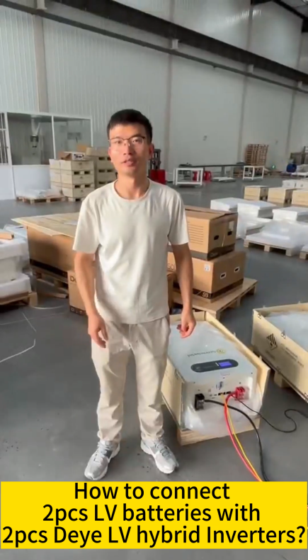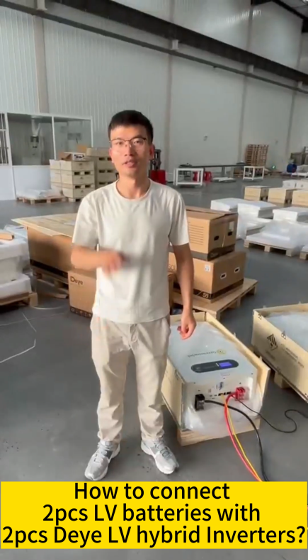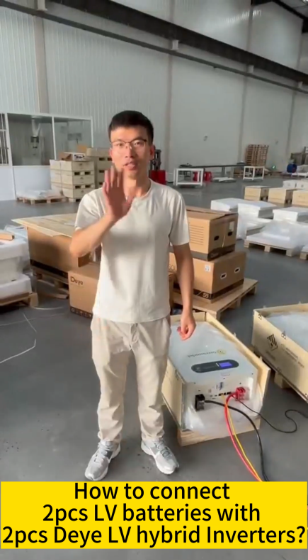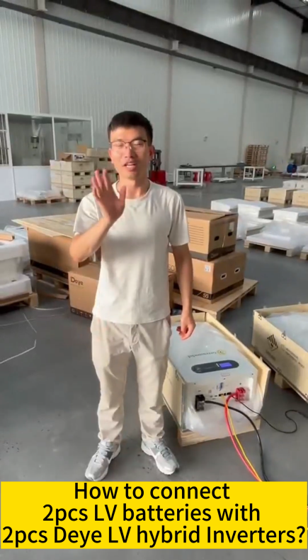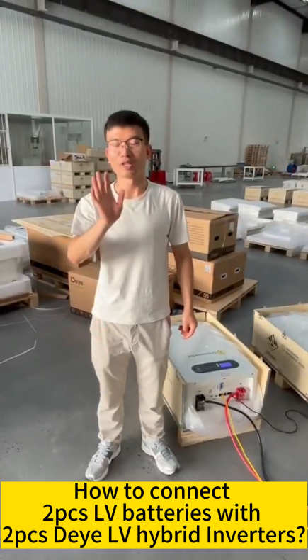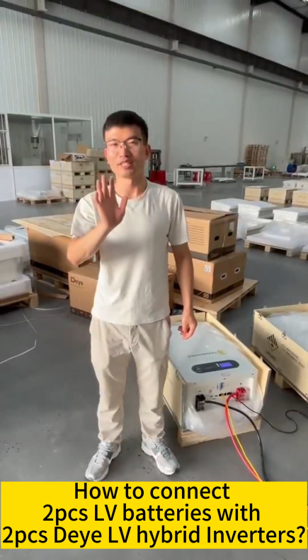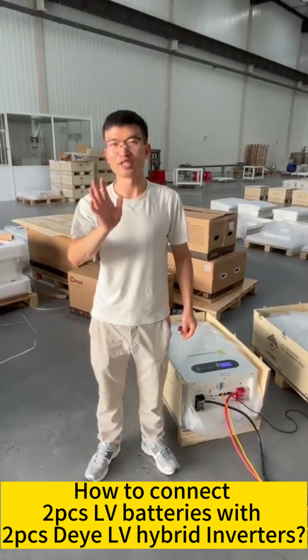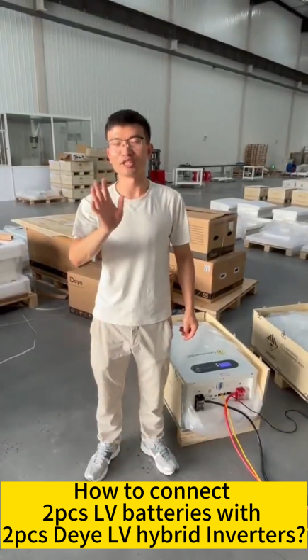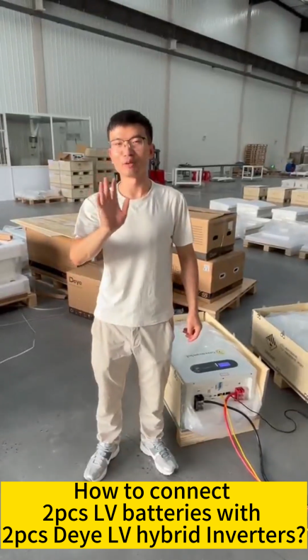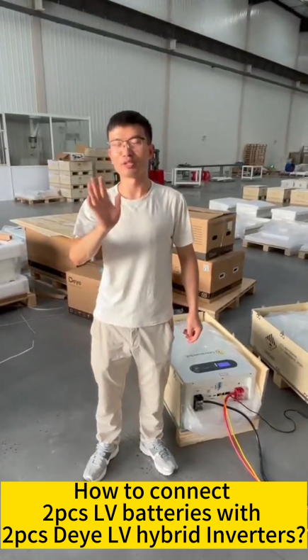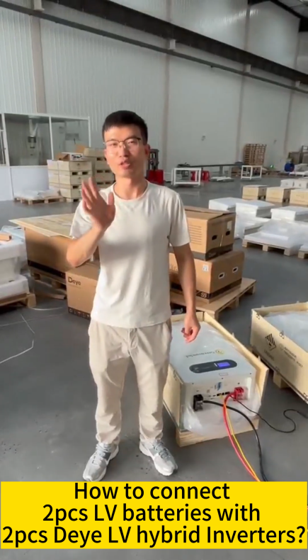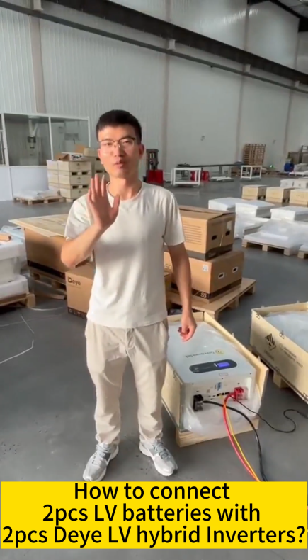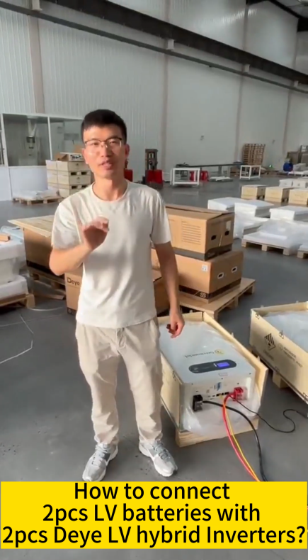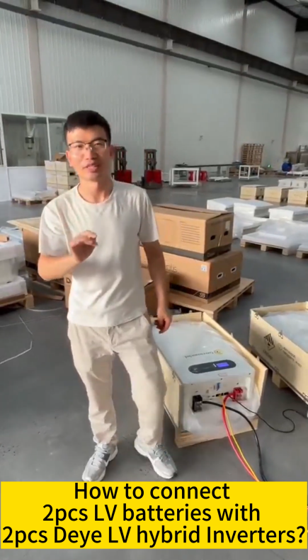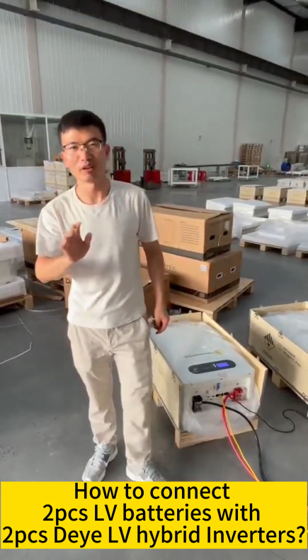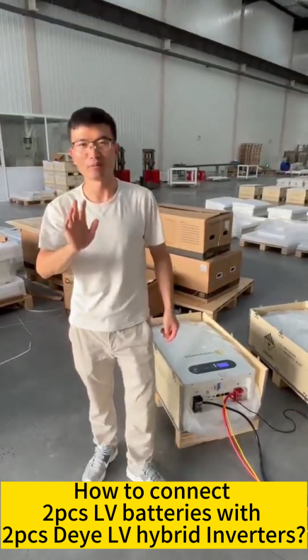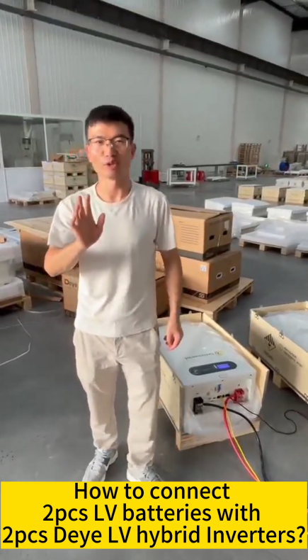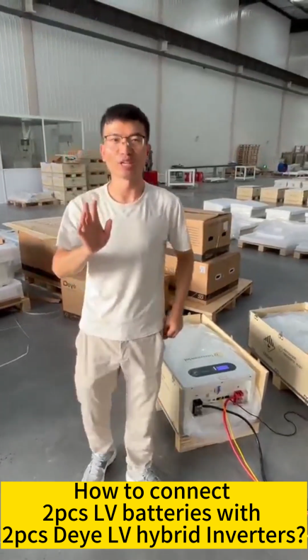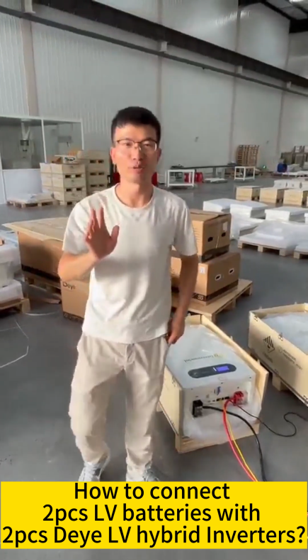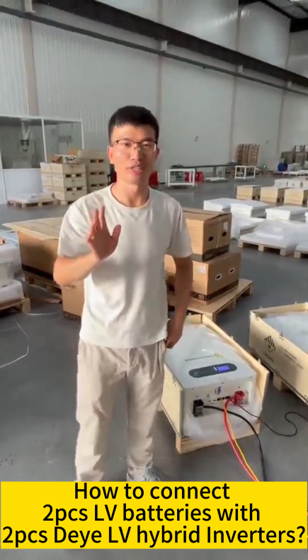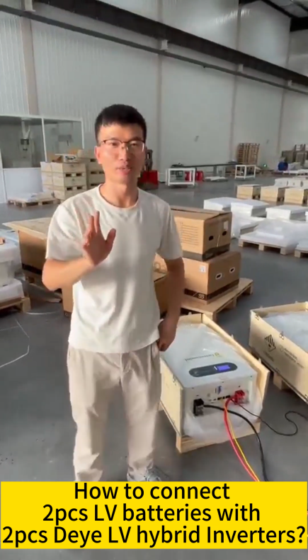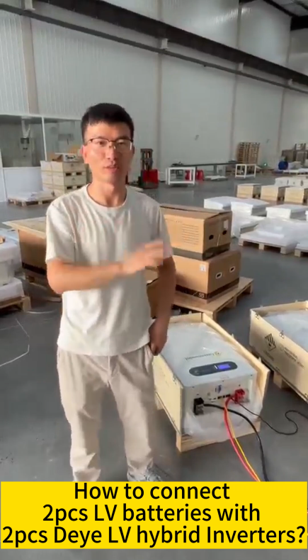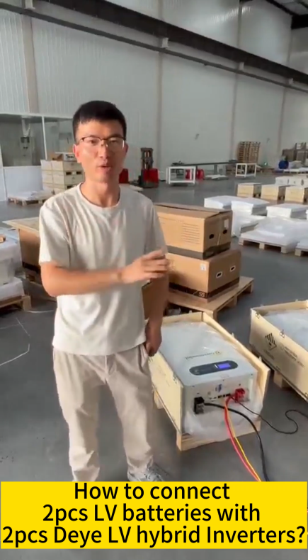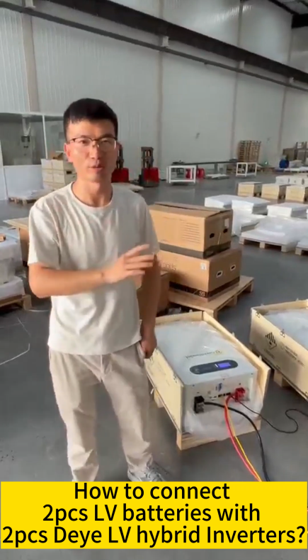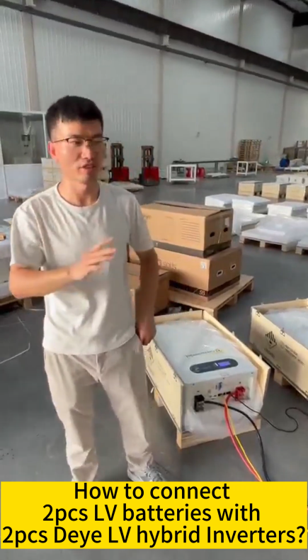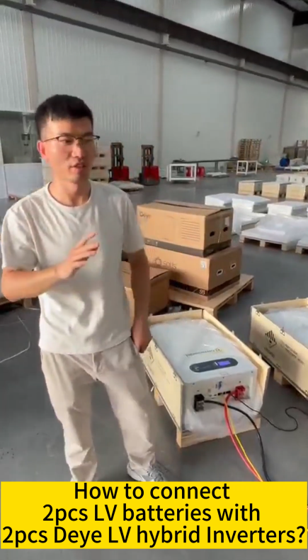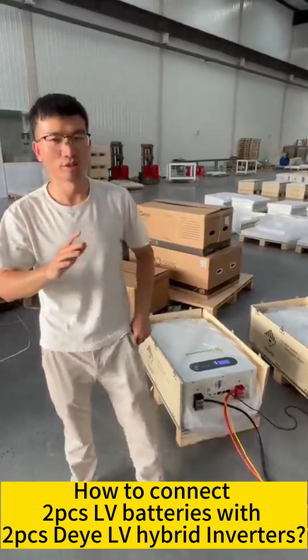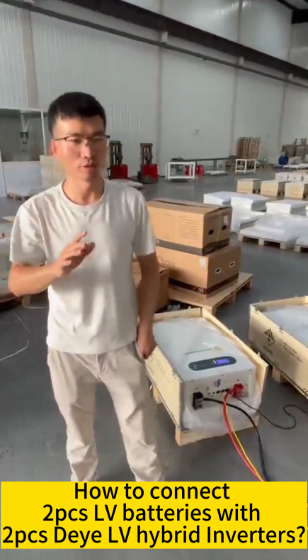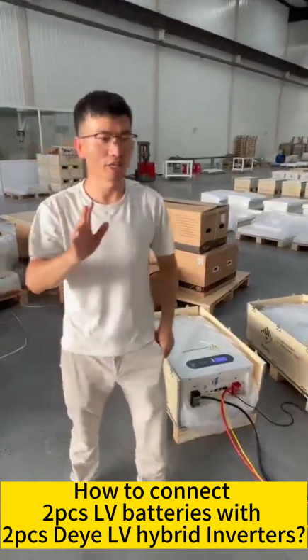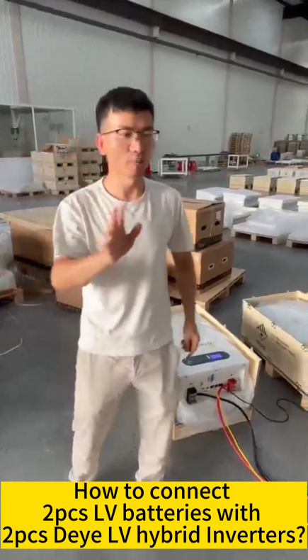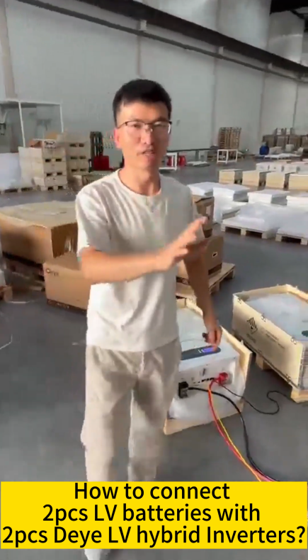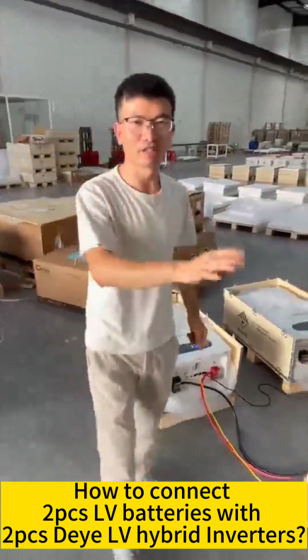Hello everyone, this is Neil from Grysan Studio Company. Let me show you how to connect two batteries with two daily hybrid inverters.